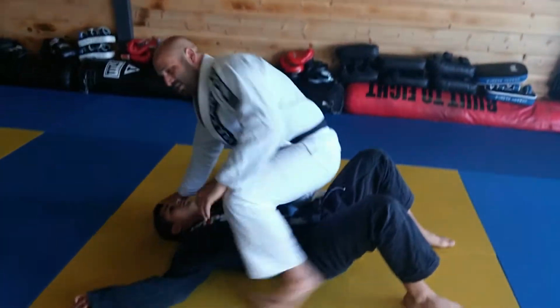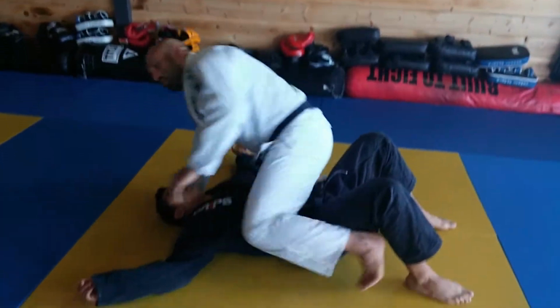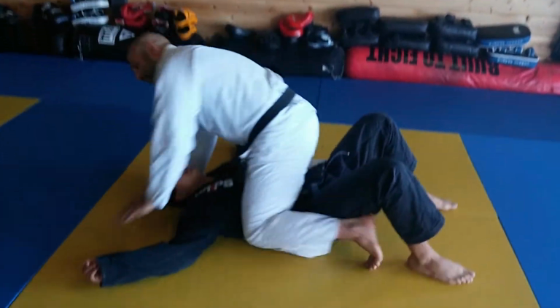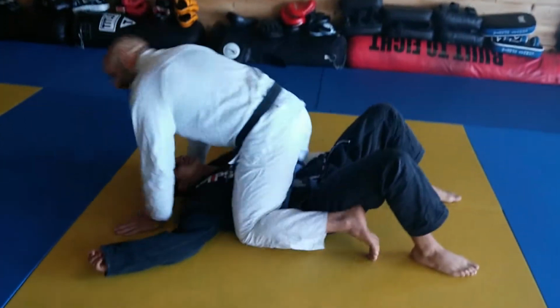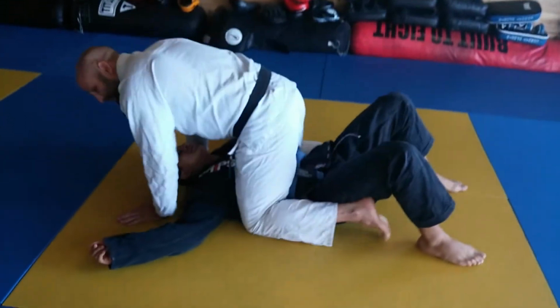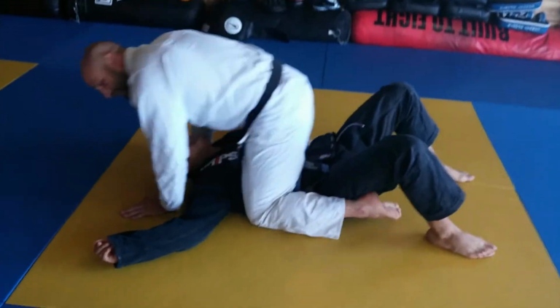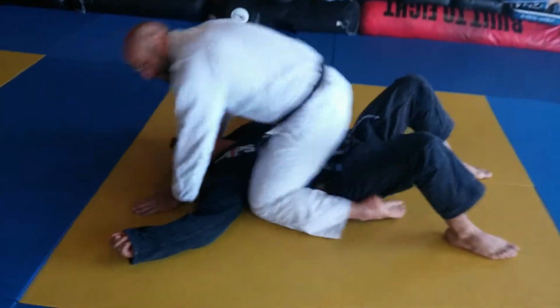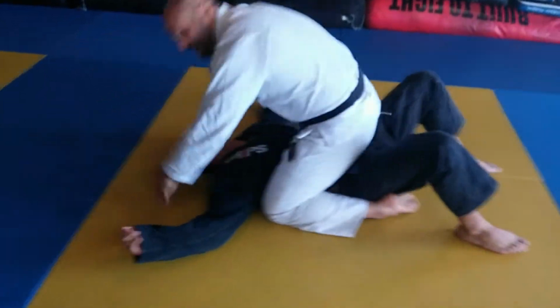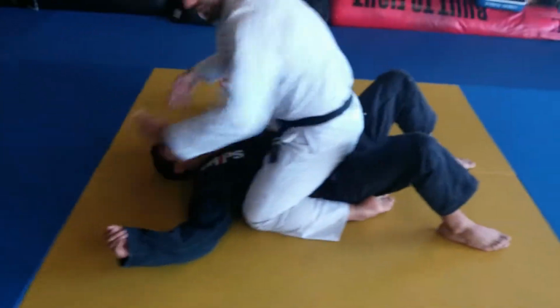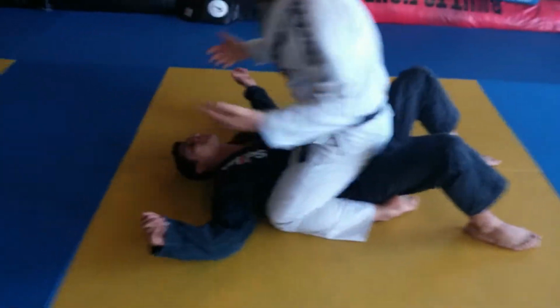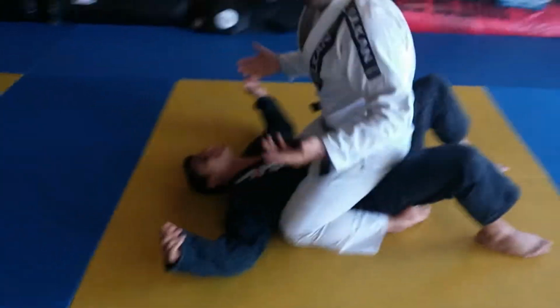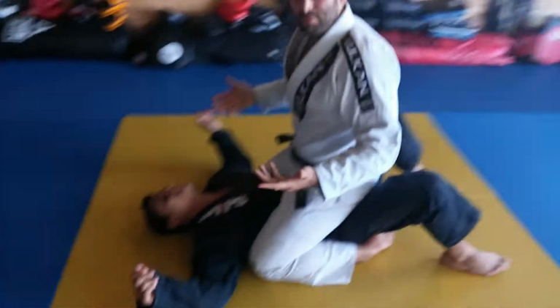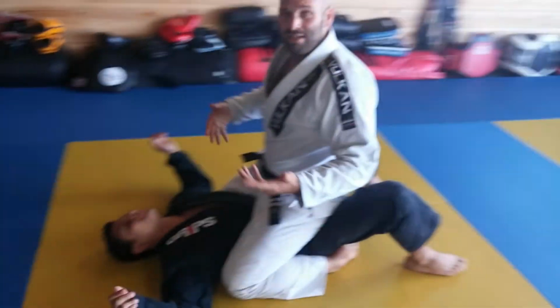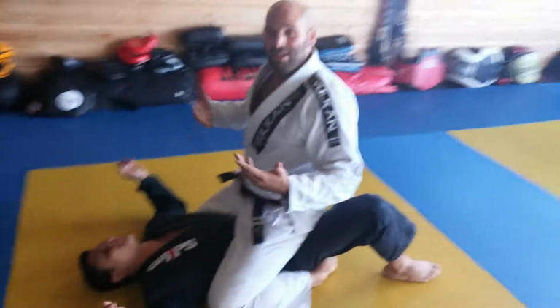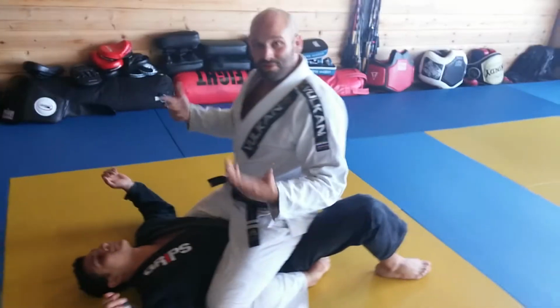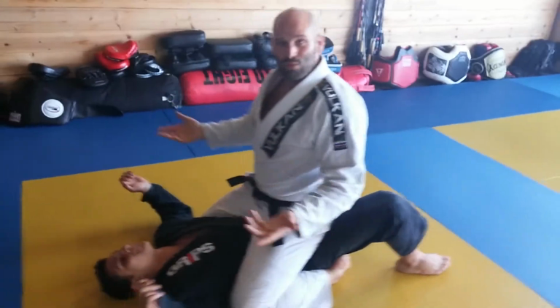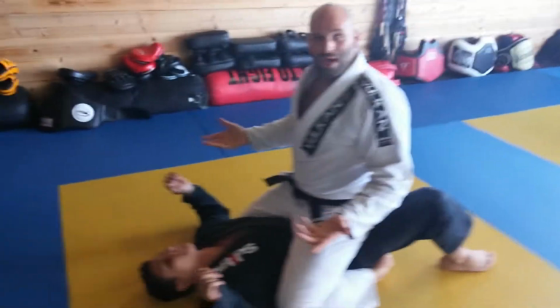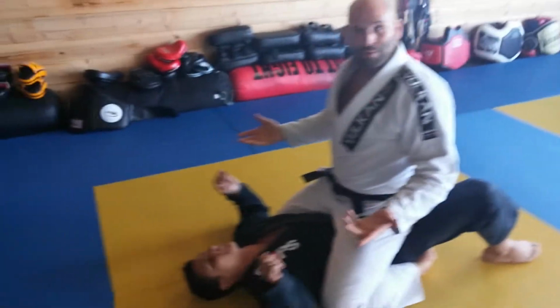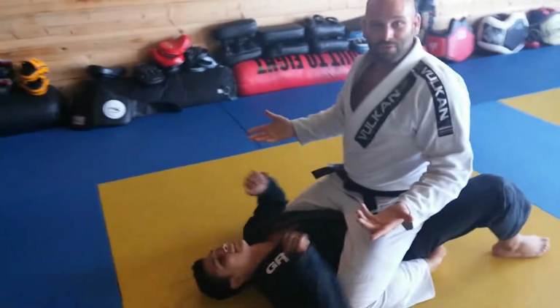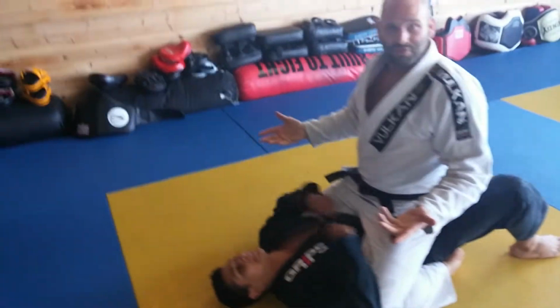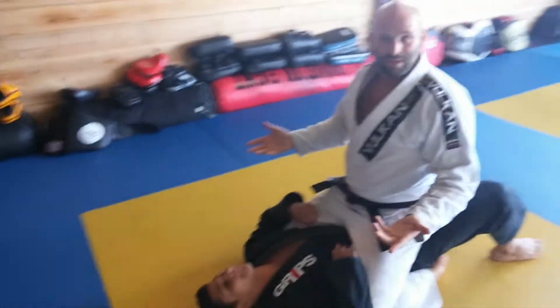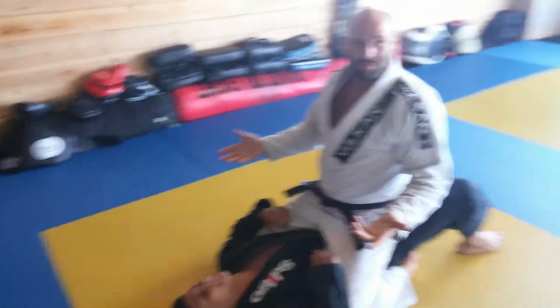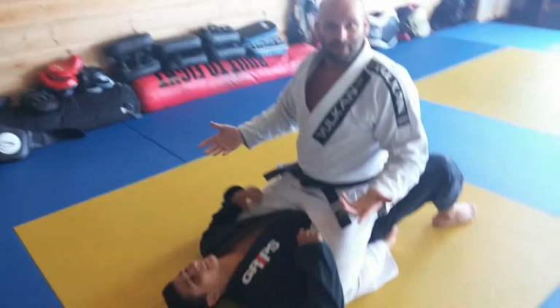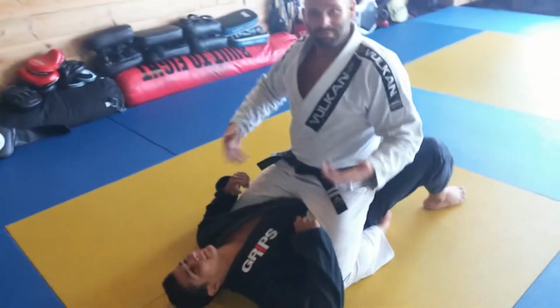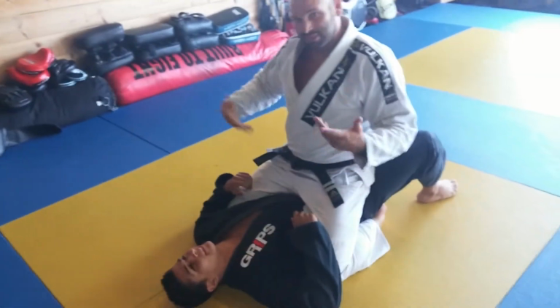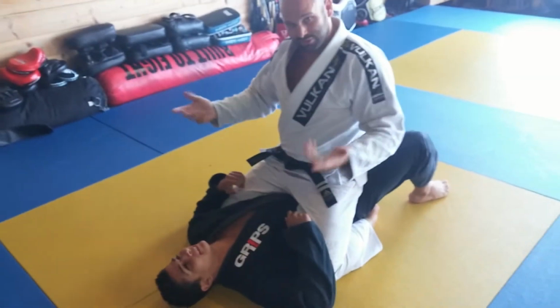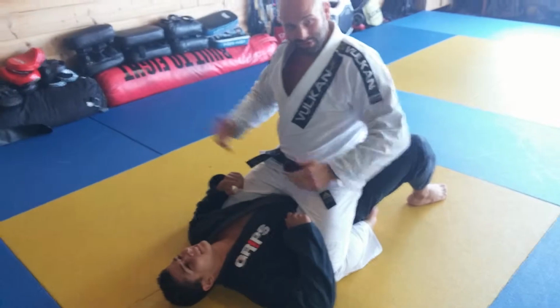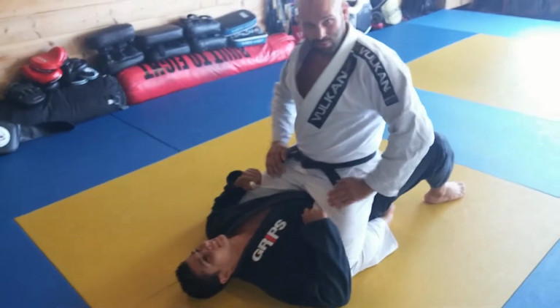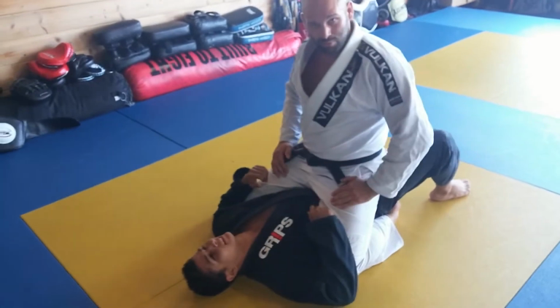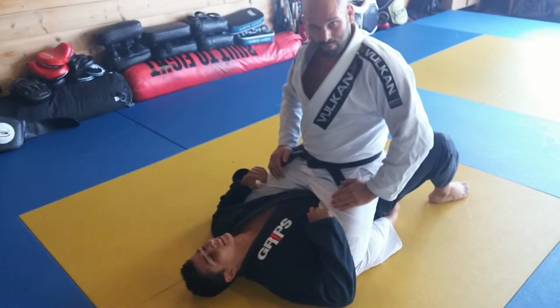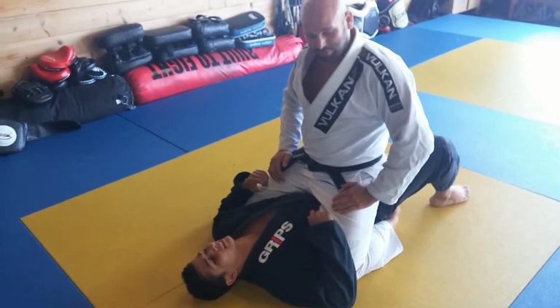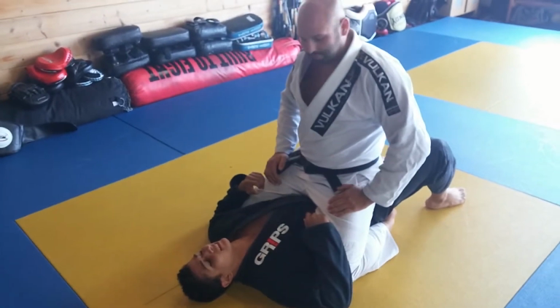Alright guys, today in class someone asked me how do I finish the fight from mount? So this is what we went over.